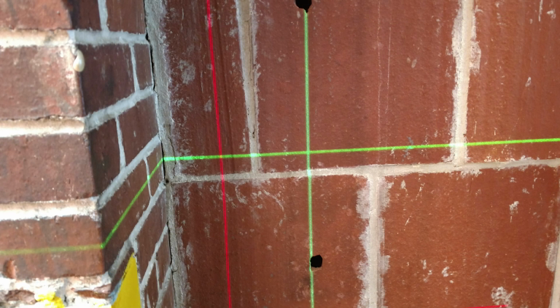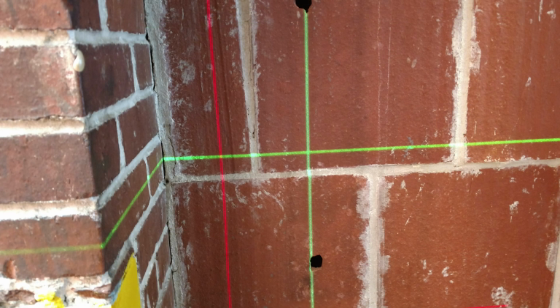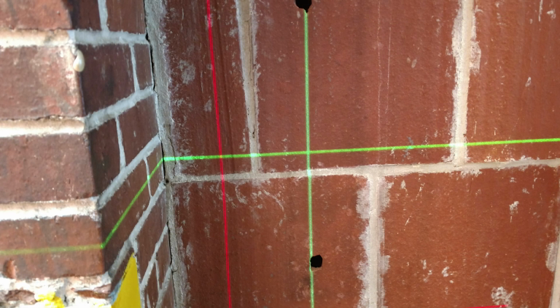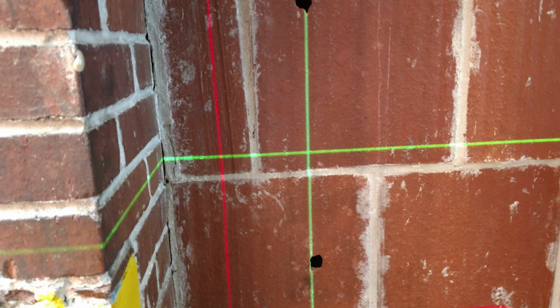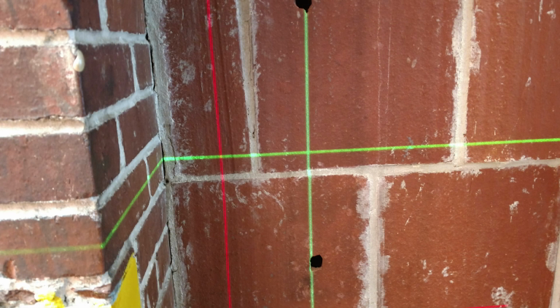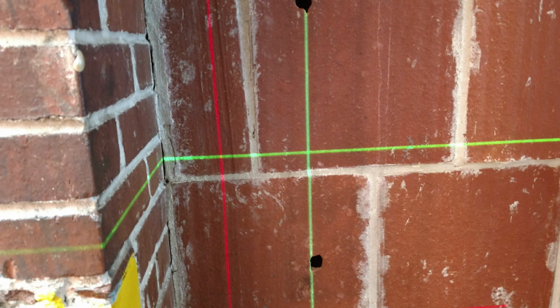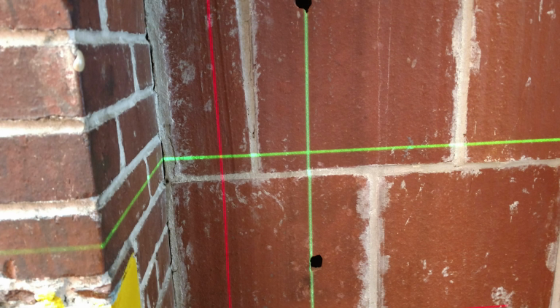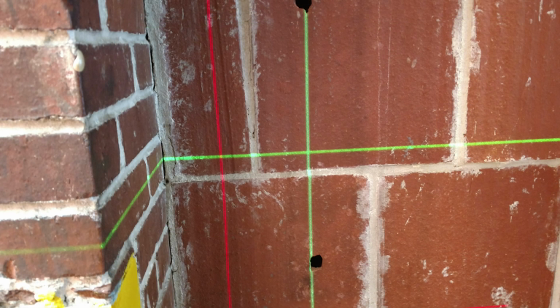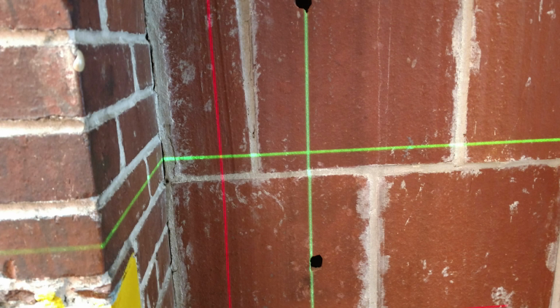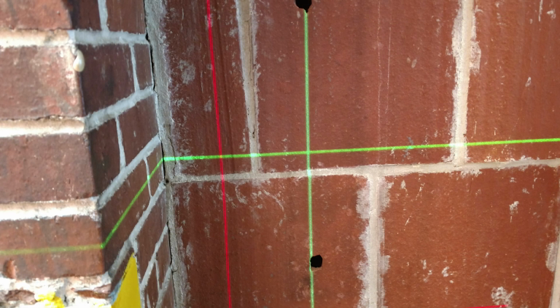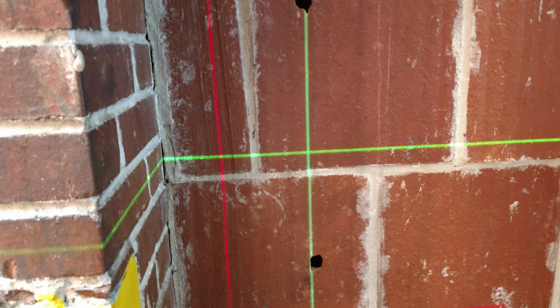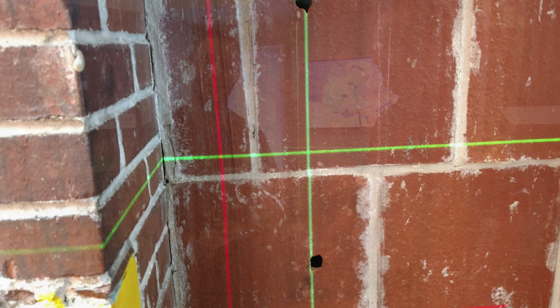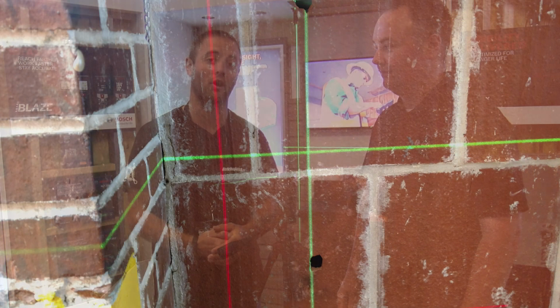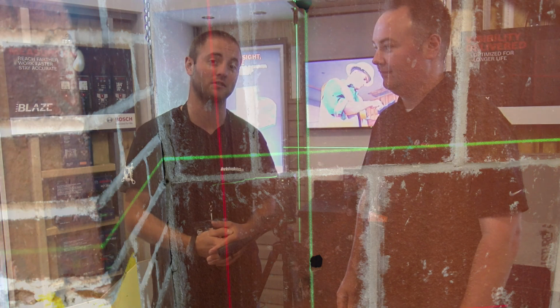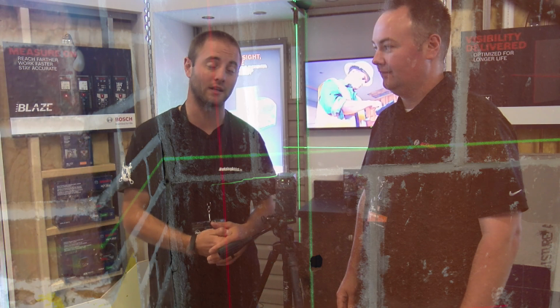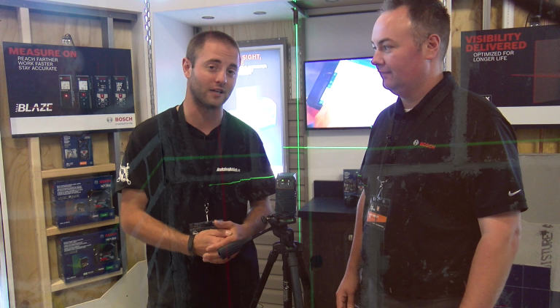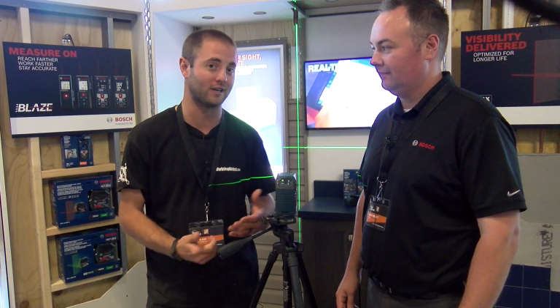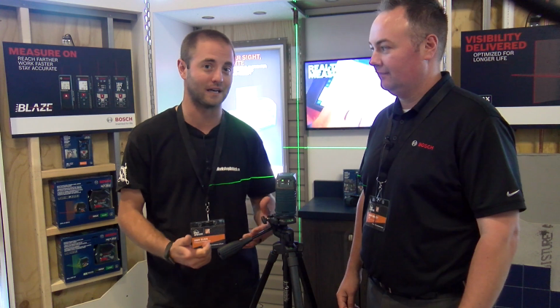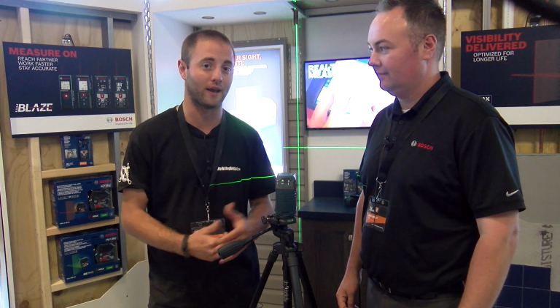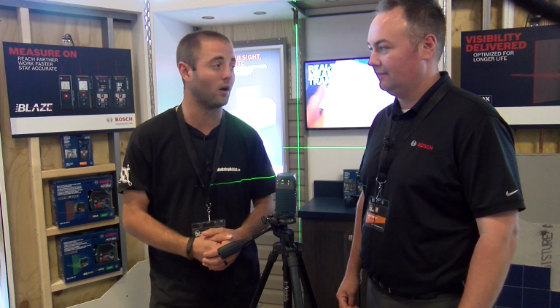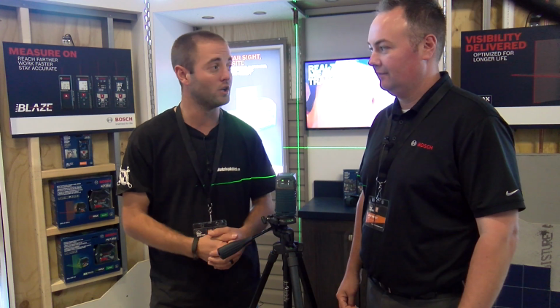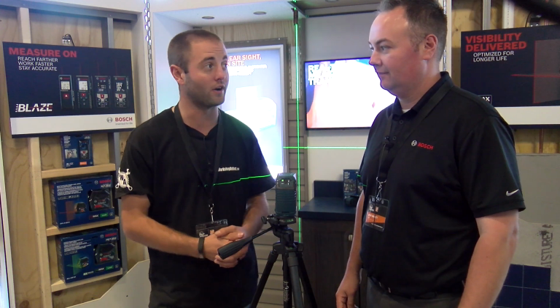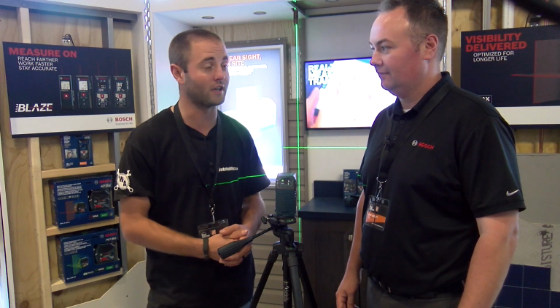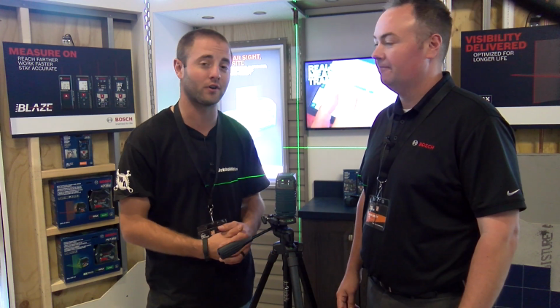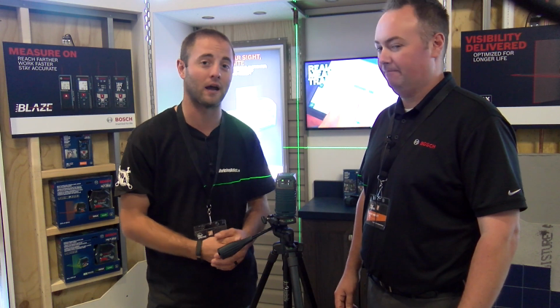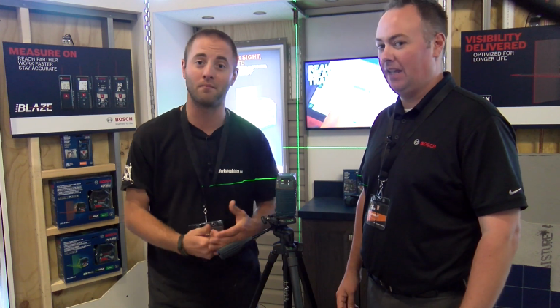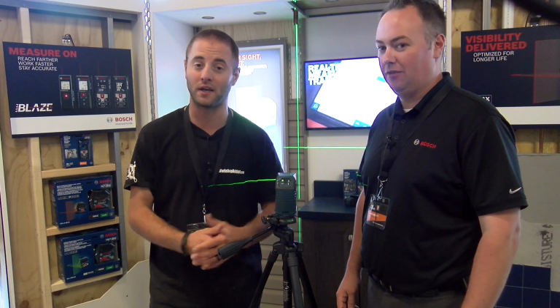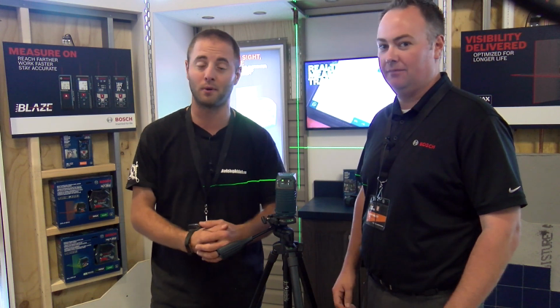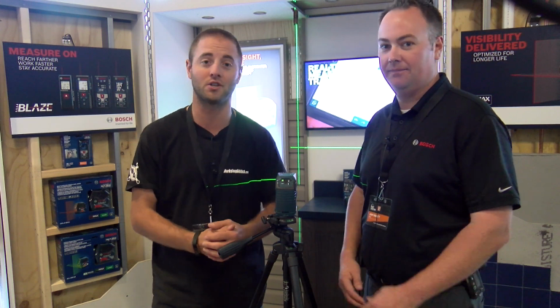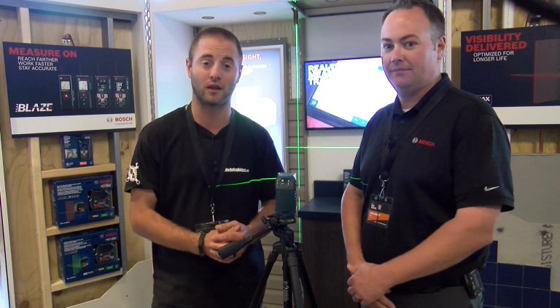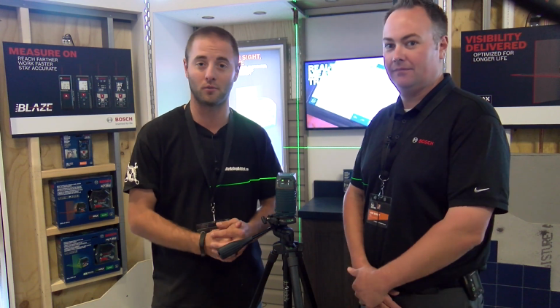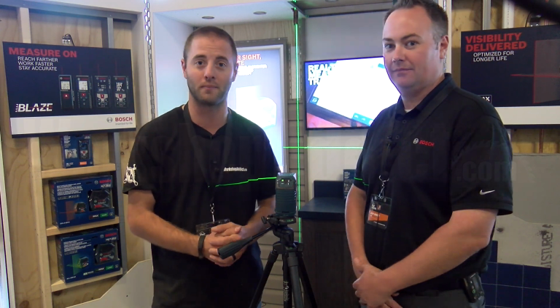The GLL-100G green crossline laser is out now. Jerry, thanks for your time. Thanks Bosch. Thanks Home Depot.